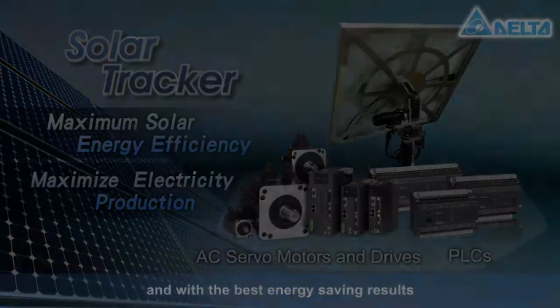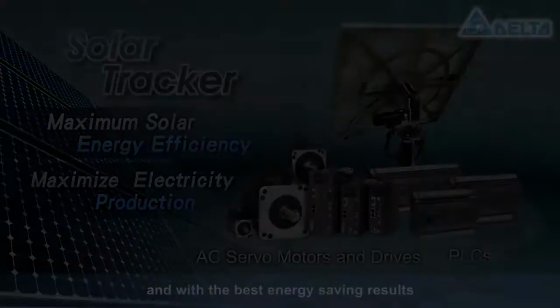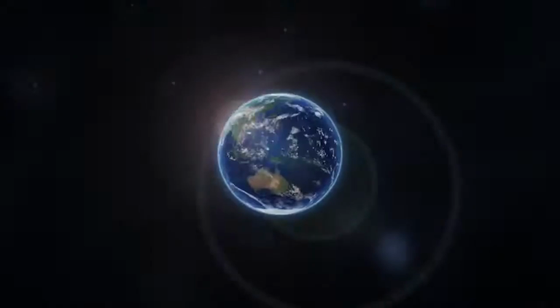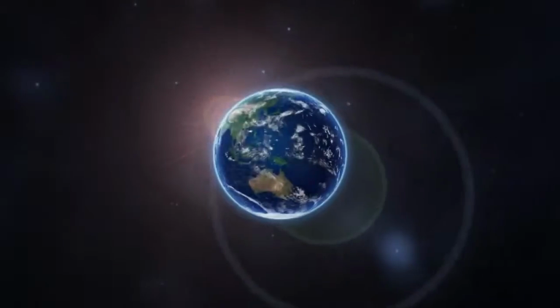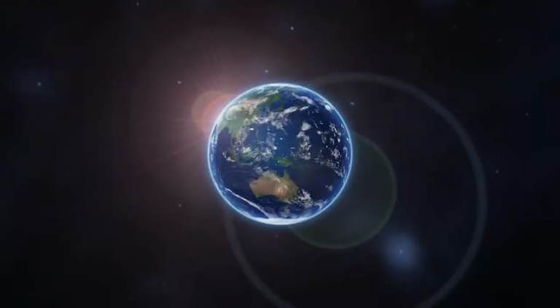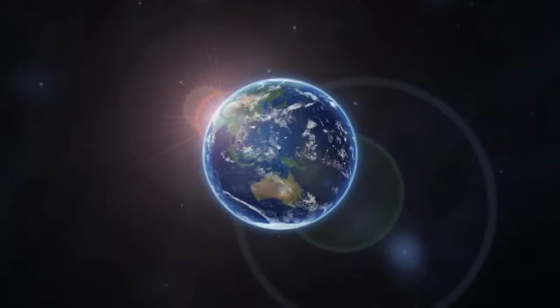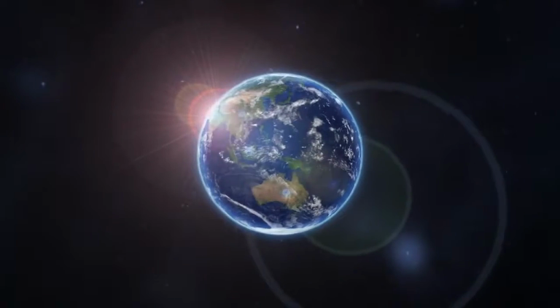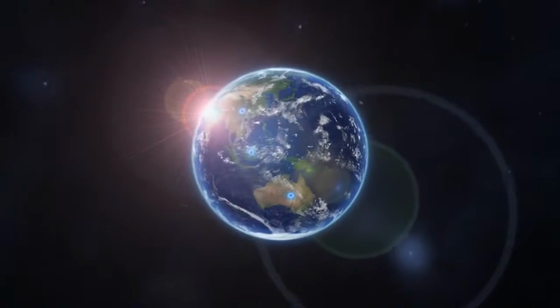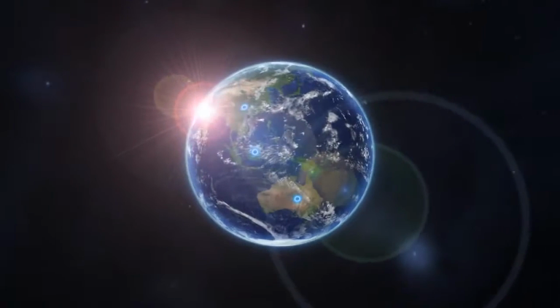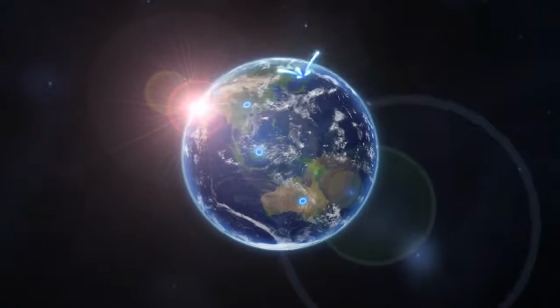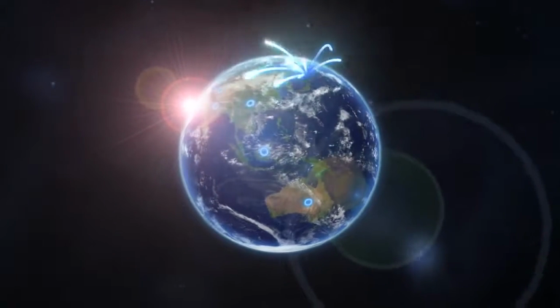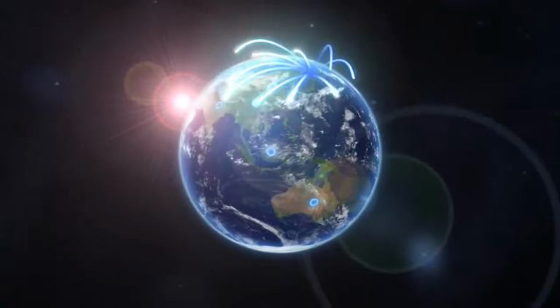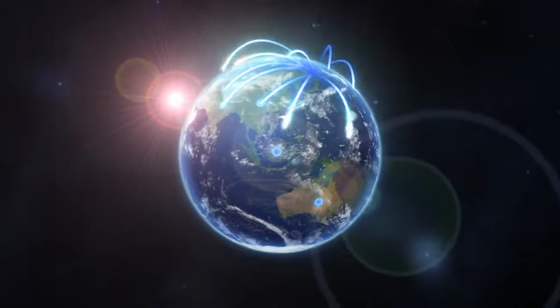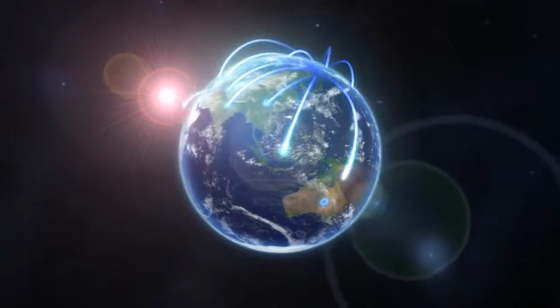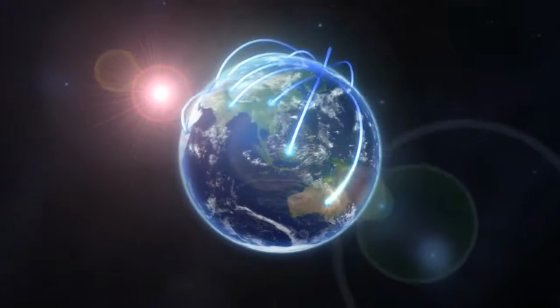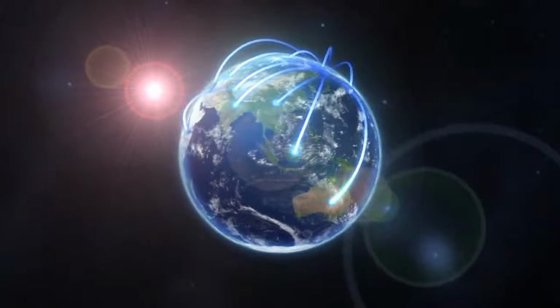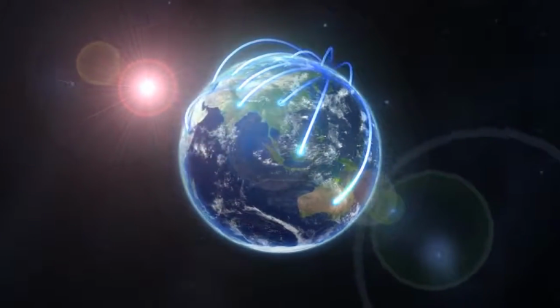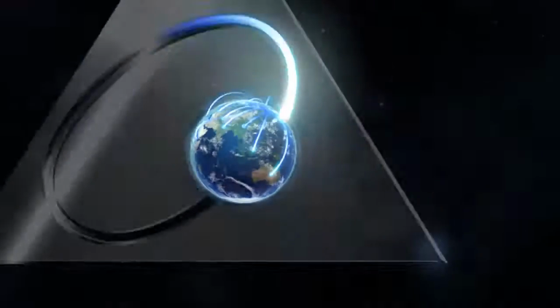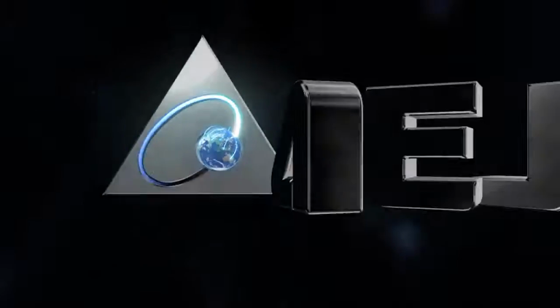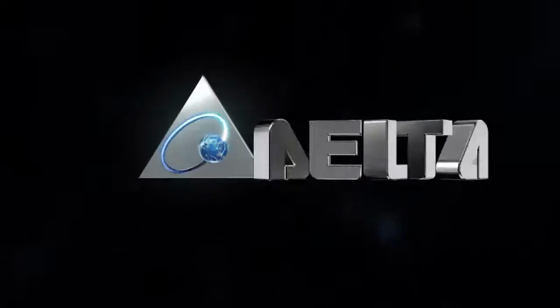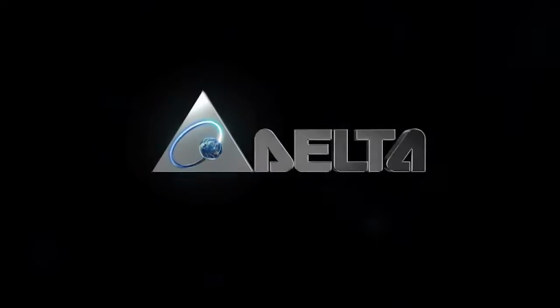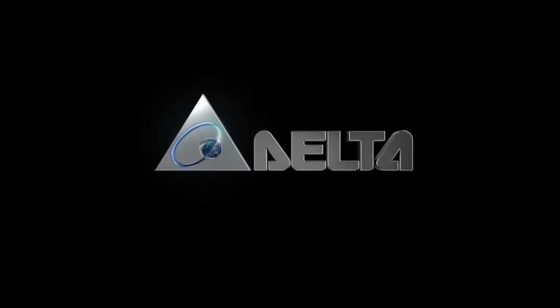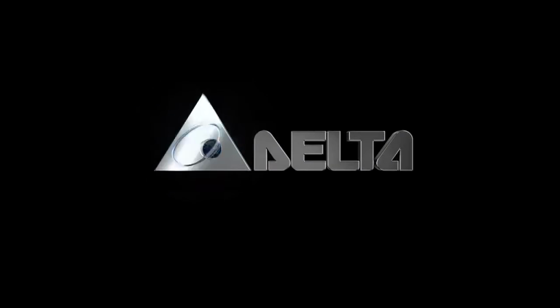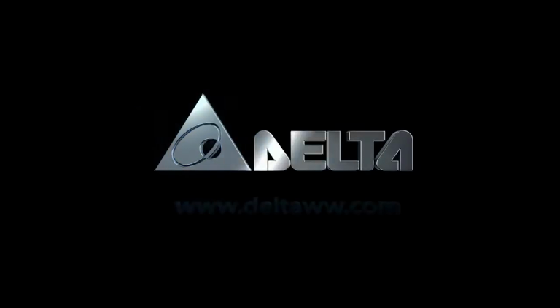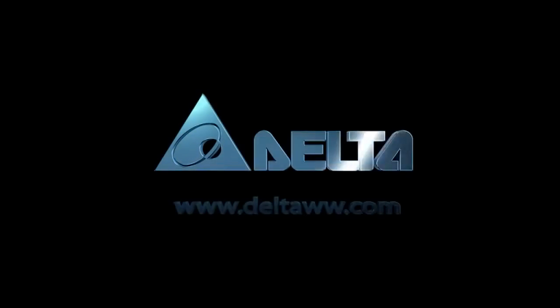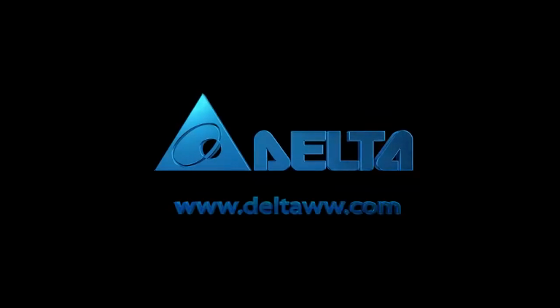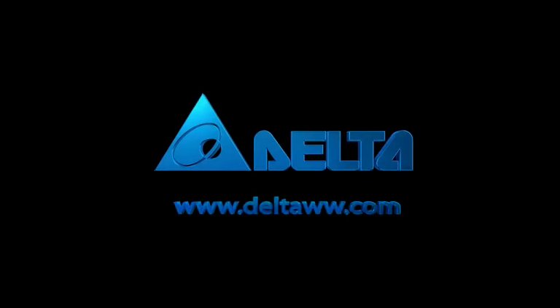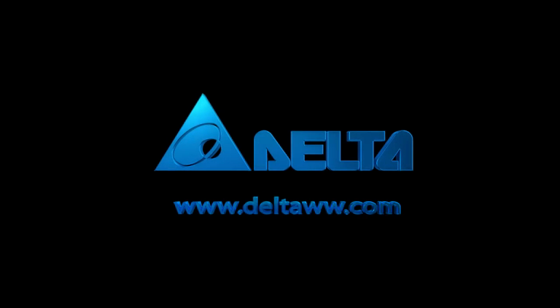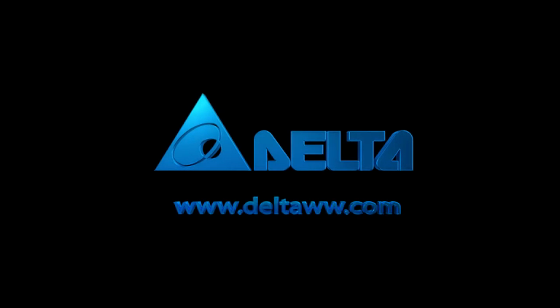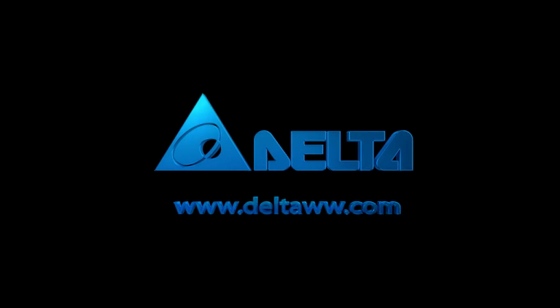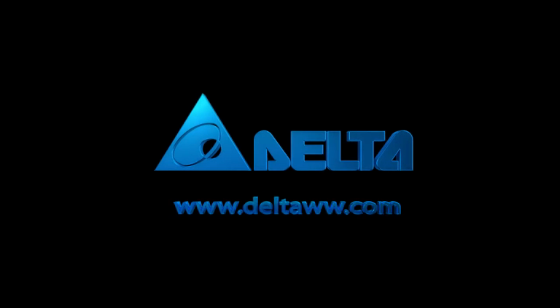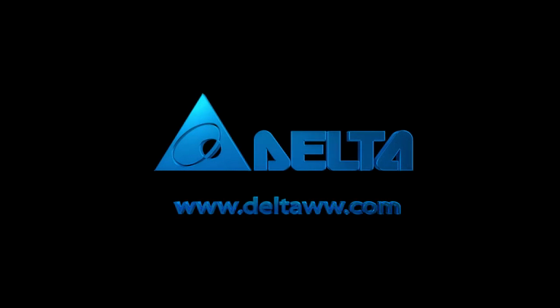Delta Electronics: innovative, clean and efficient energy solutions for a better tomorrow.